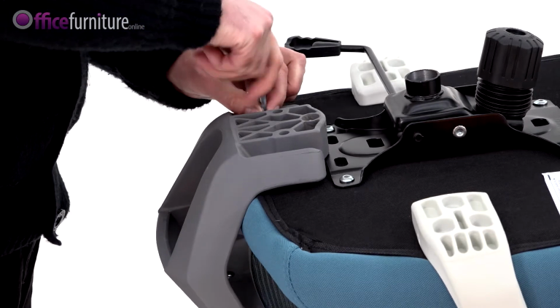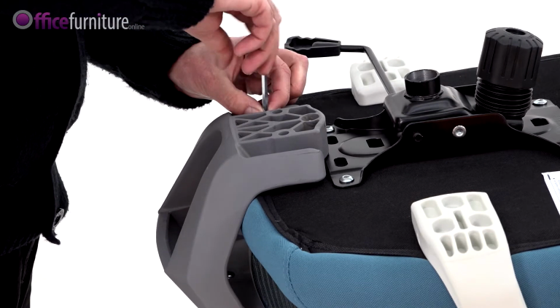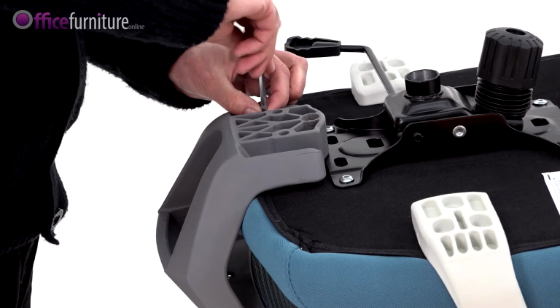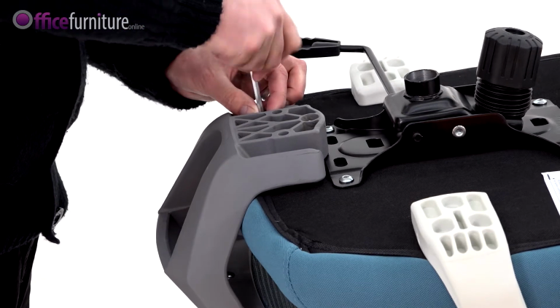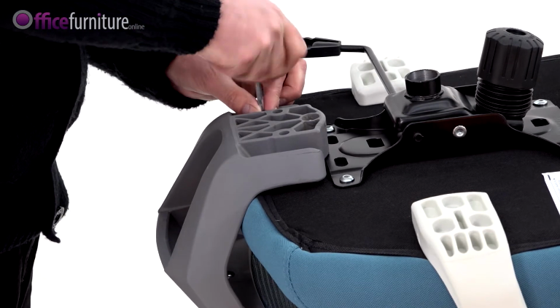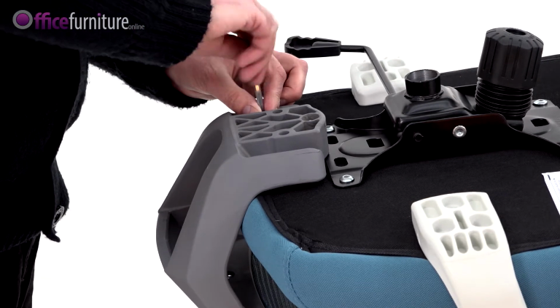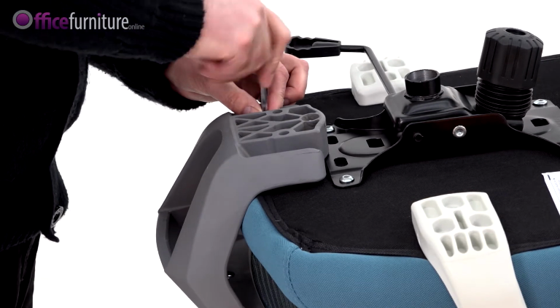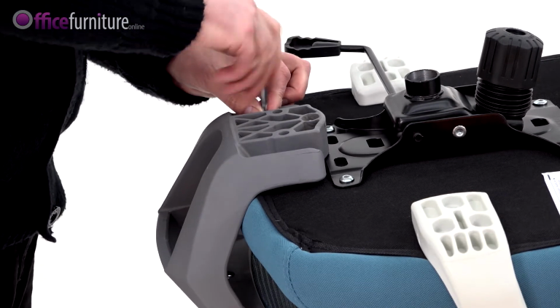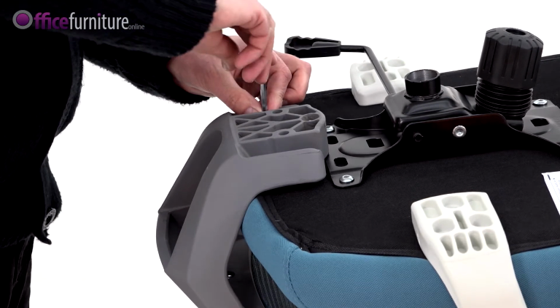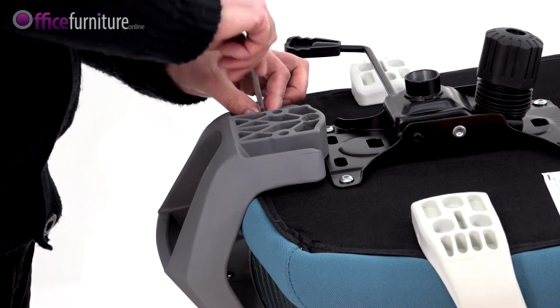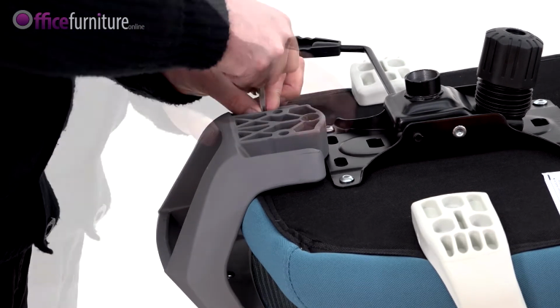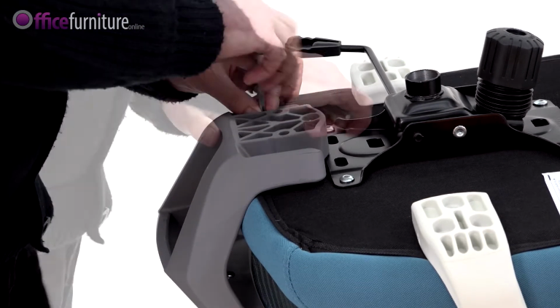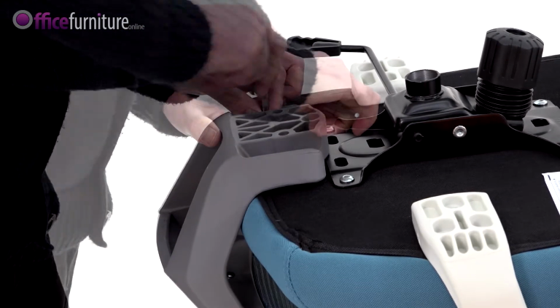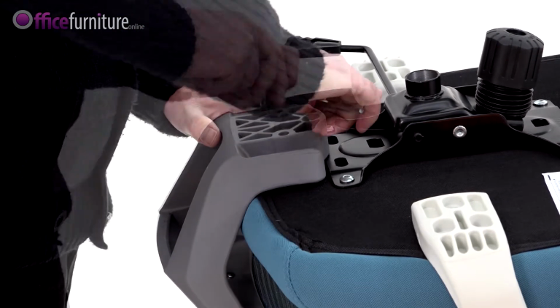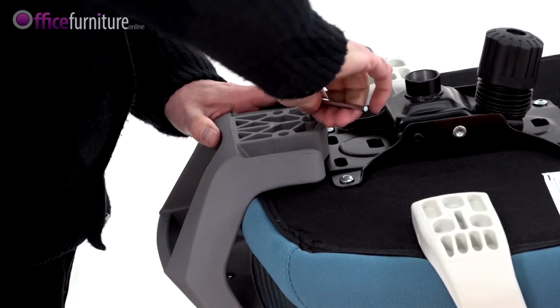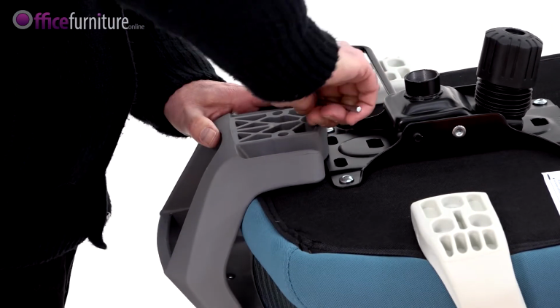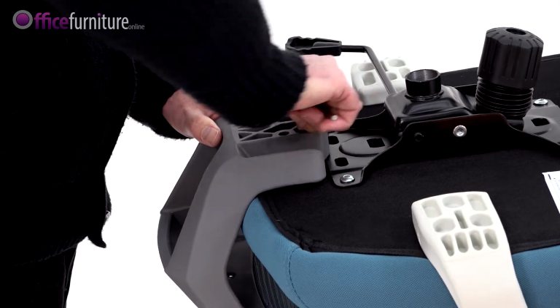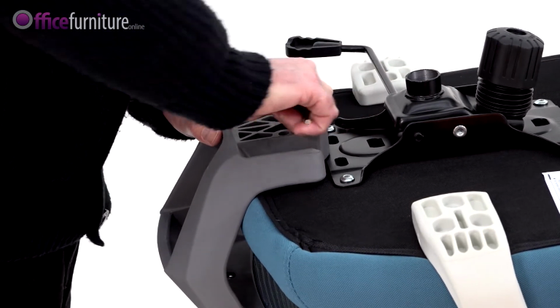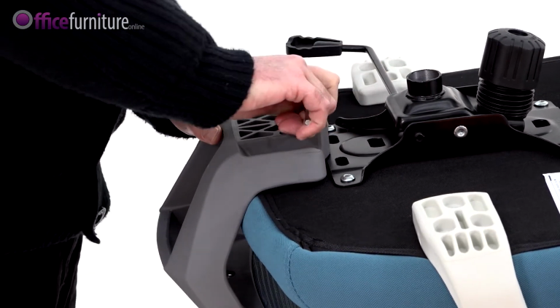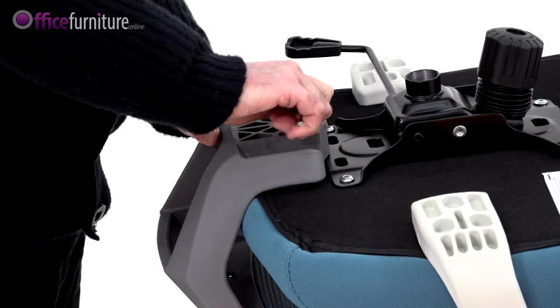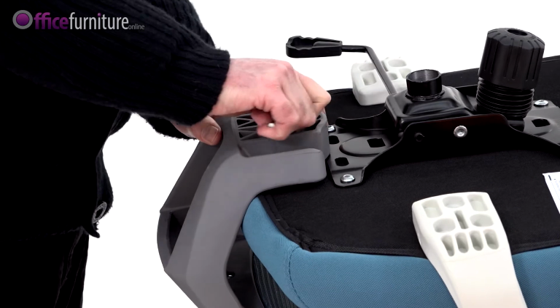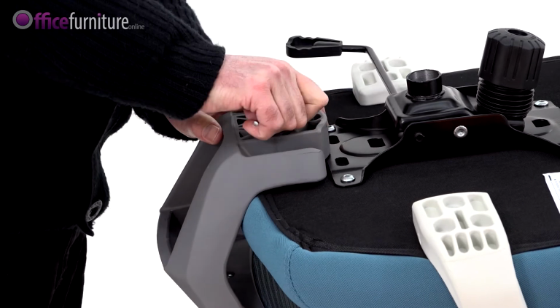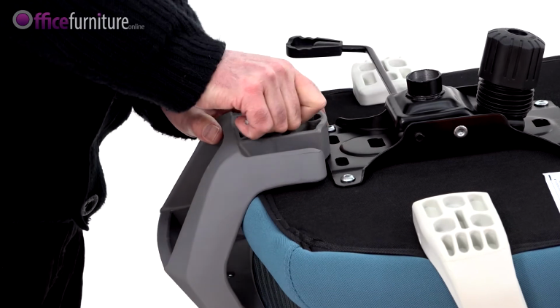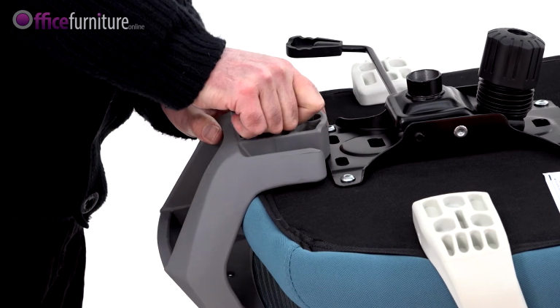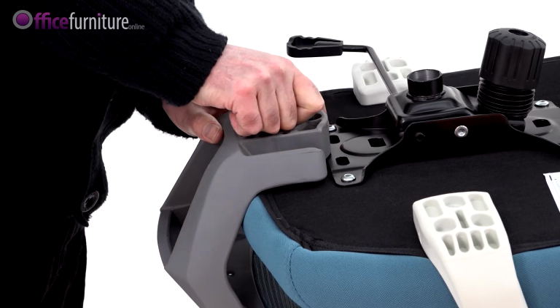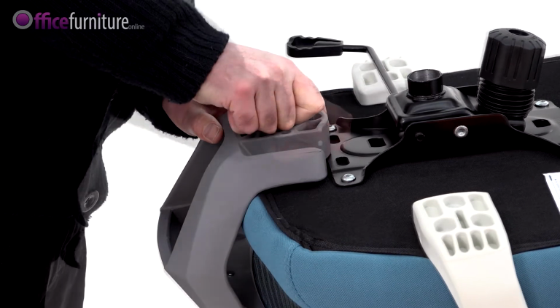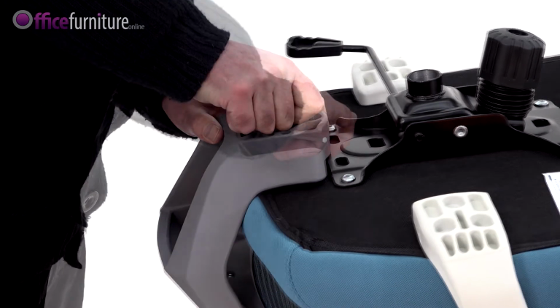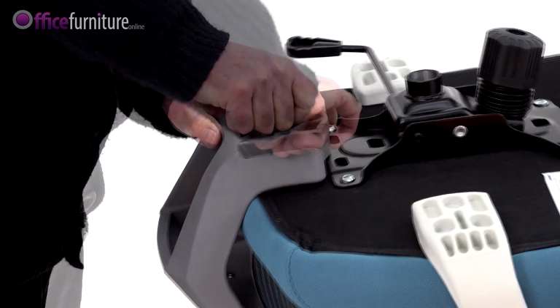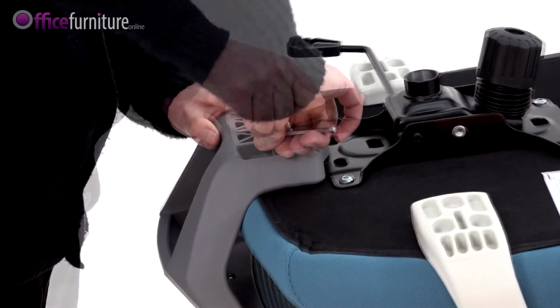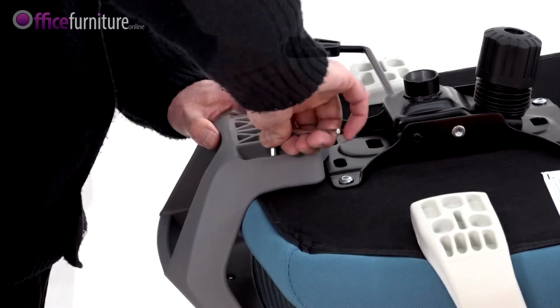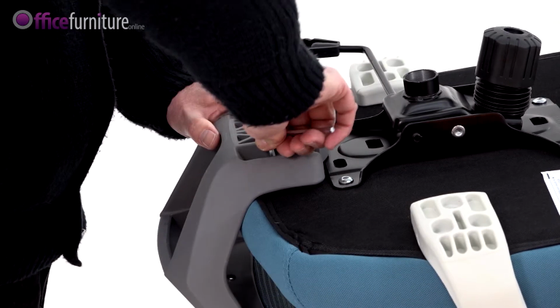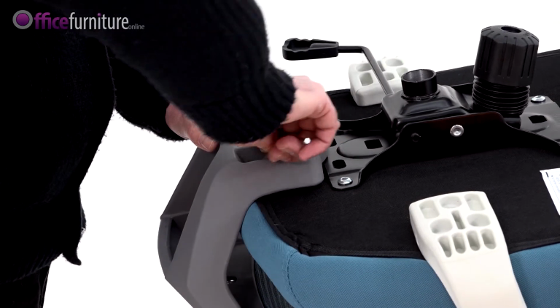We recommend you use the Allen key provided and not an electric screwdriver, as this can strip the threads.